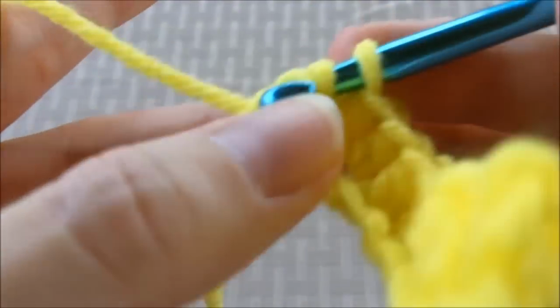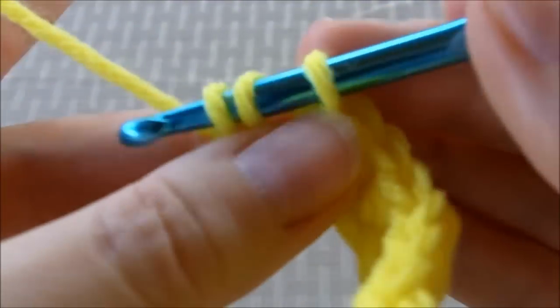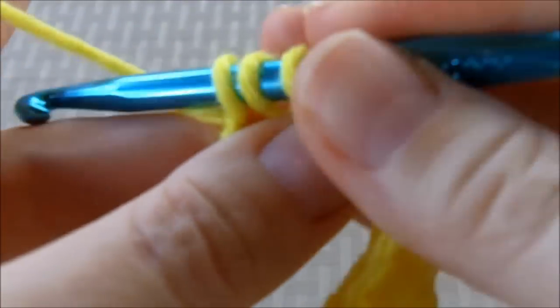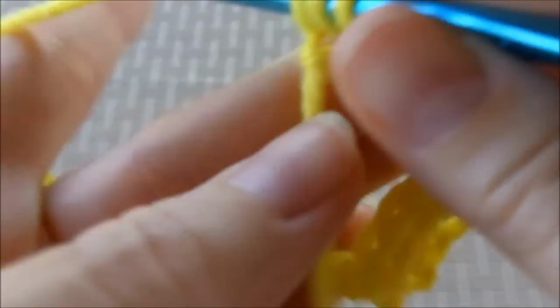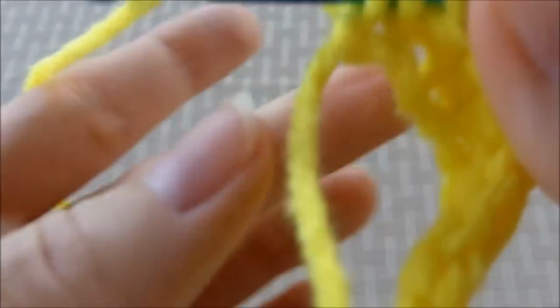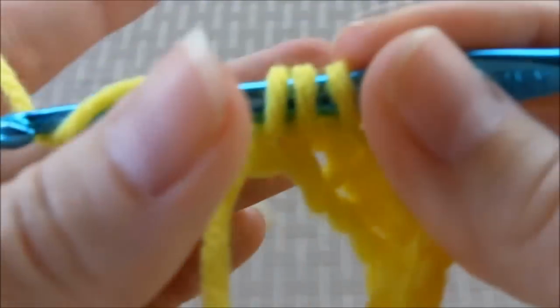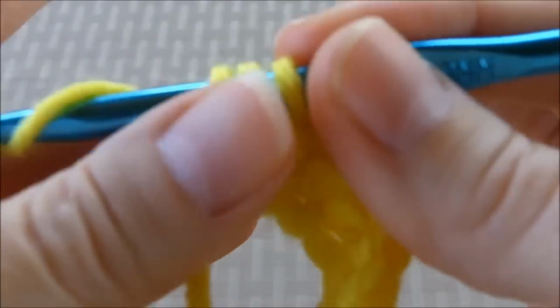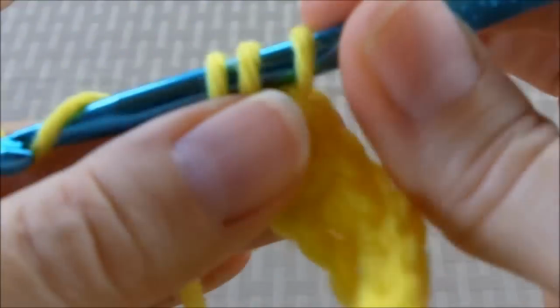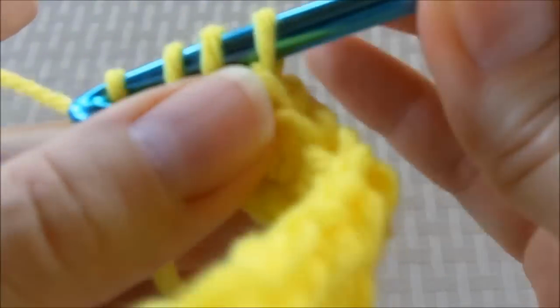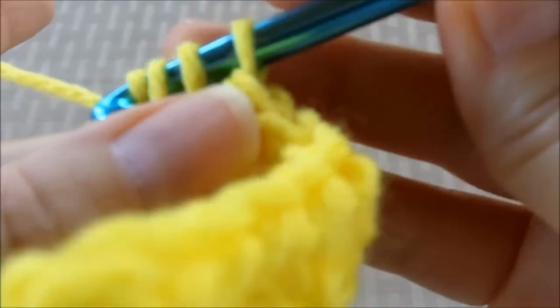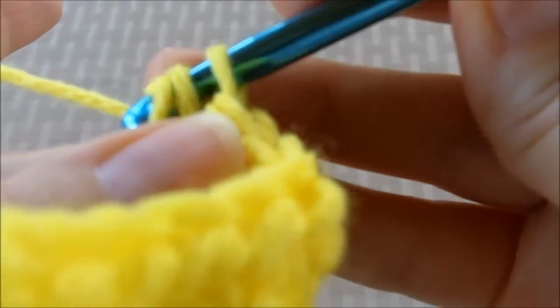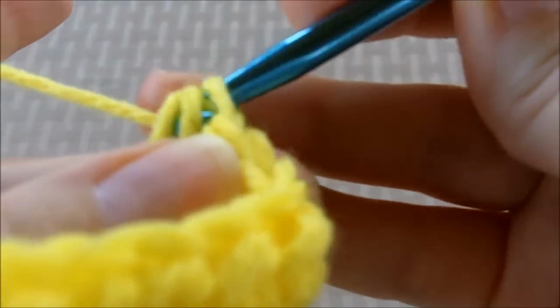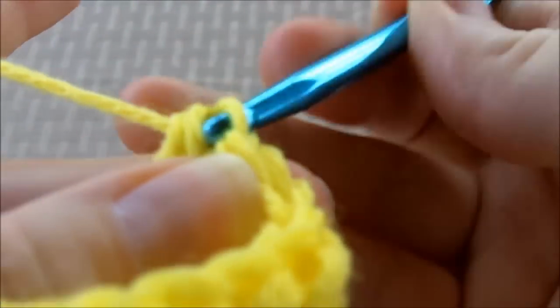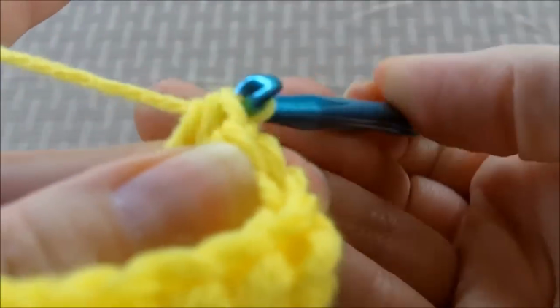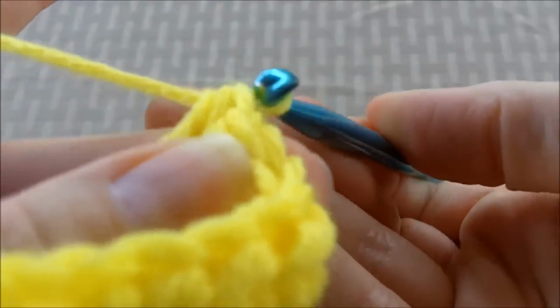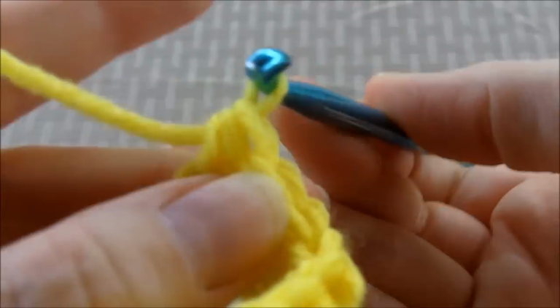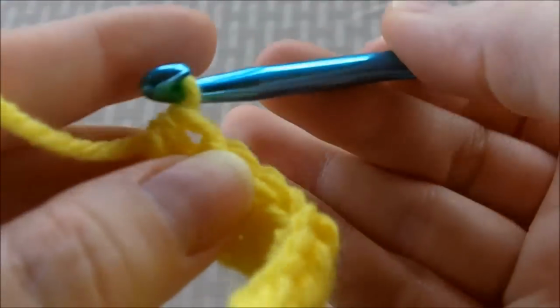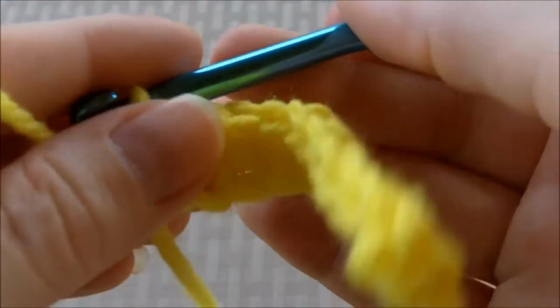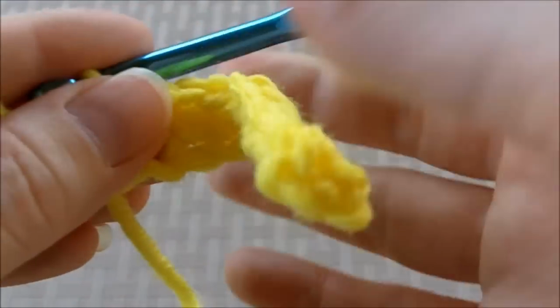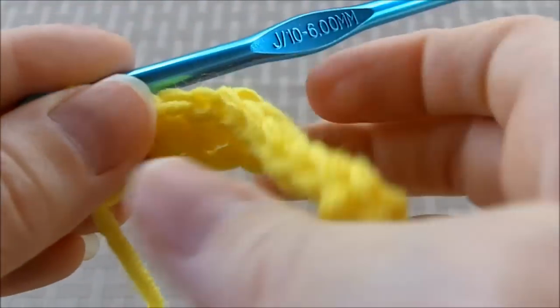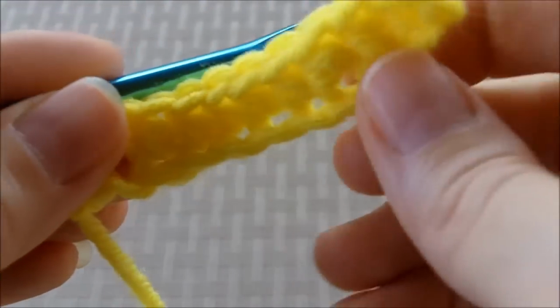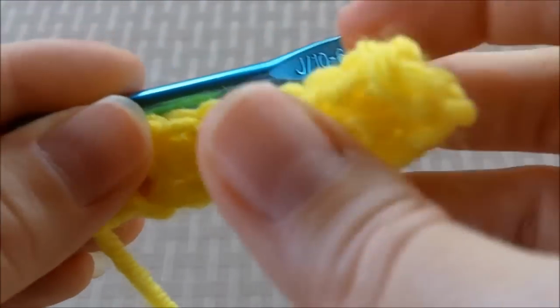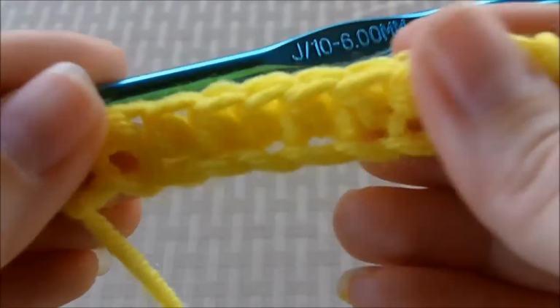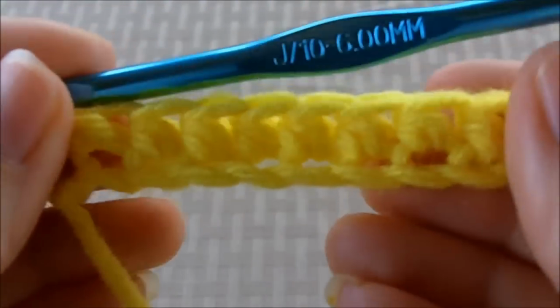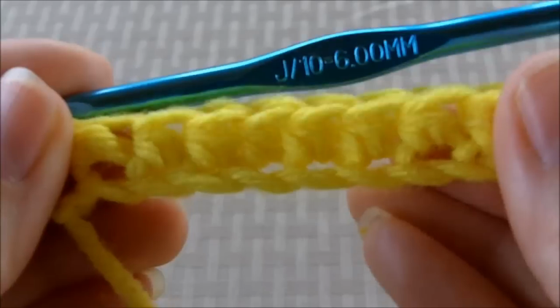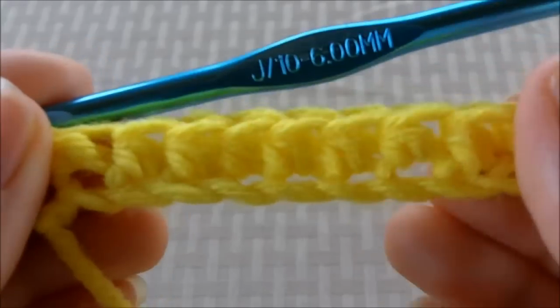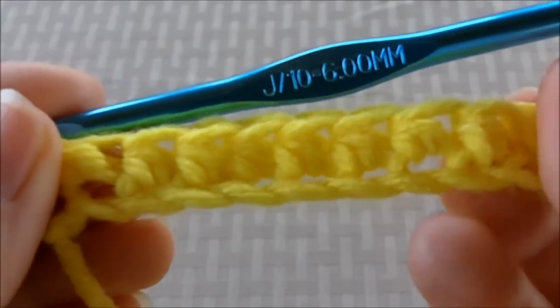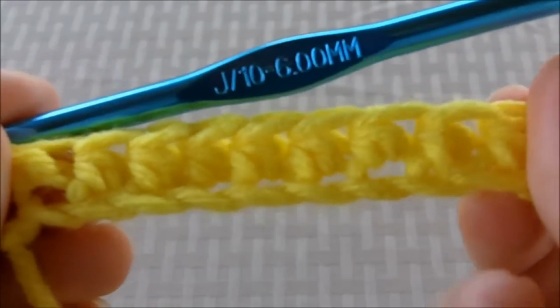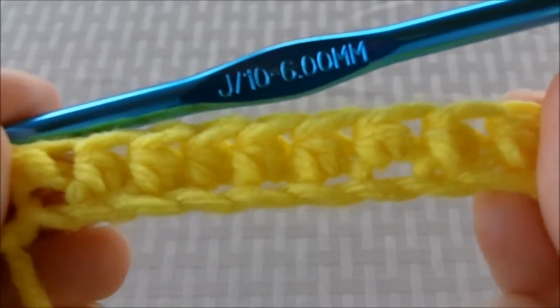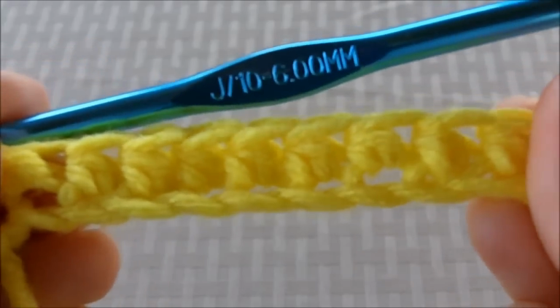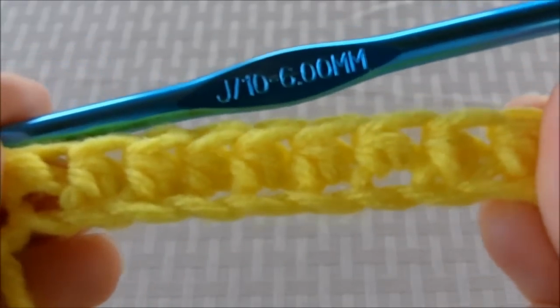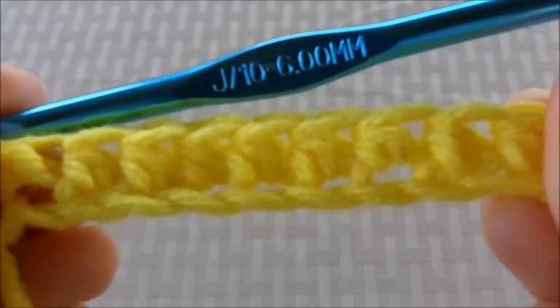Okay, this is the last one — okay, you have your first row done.